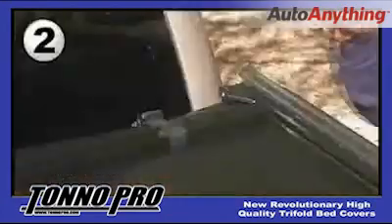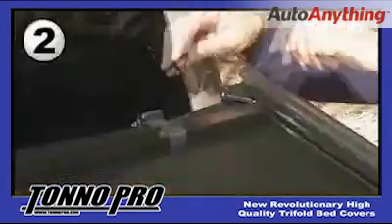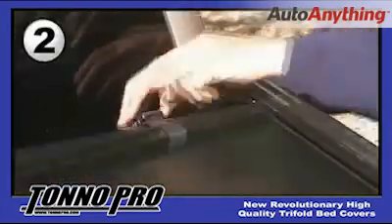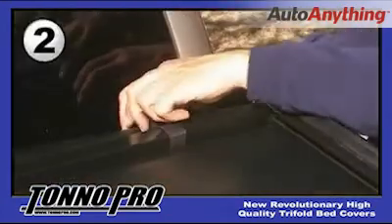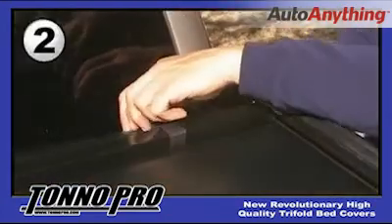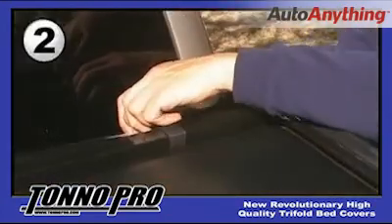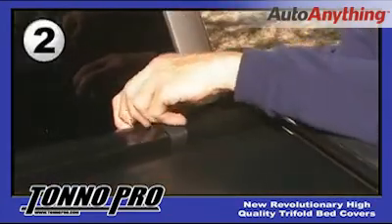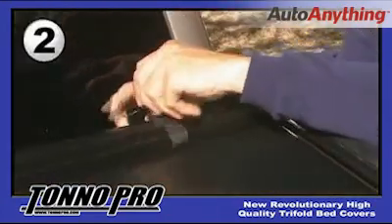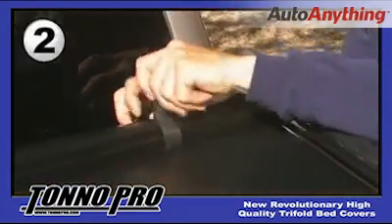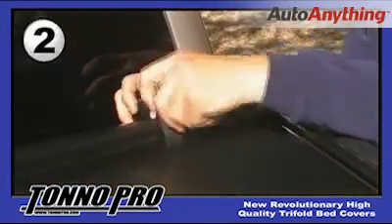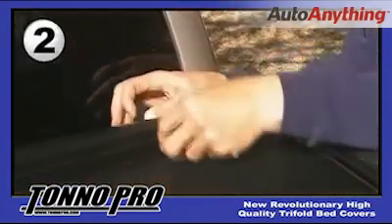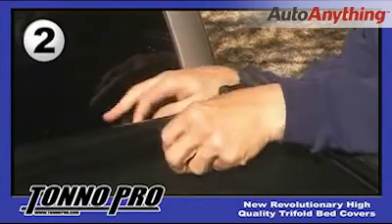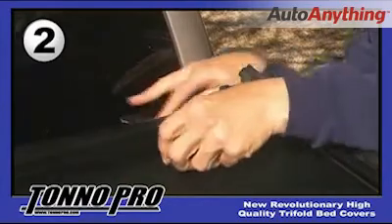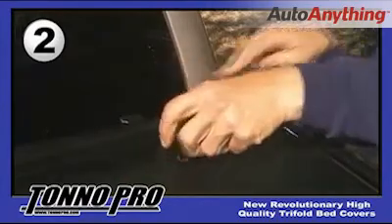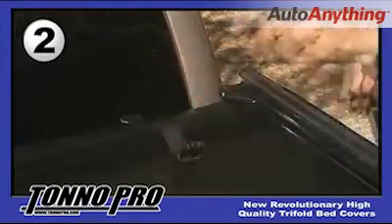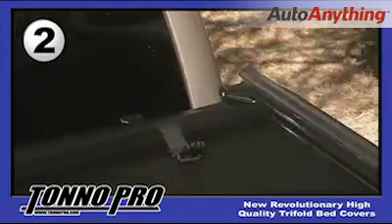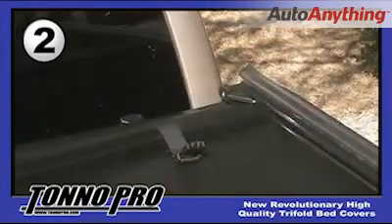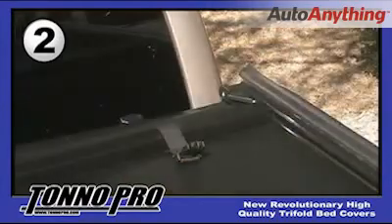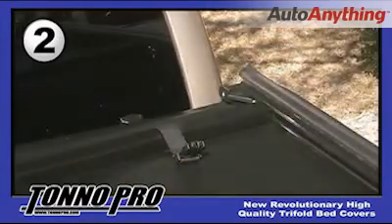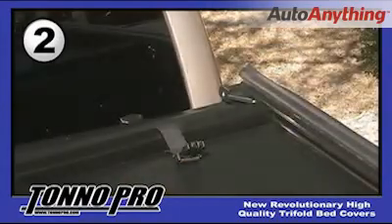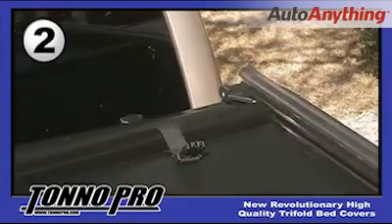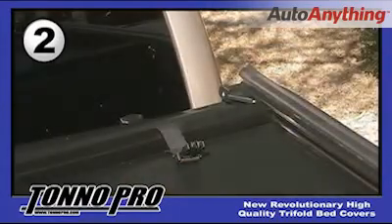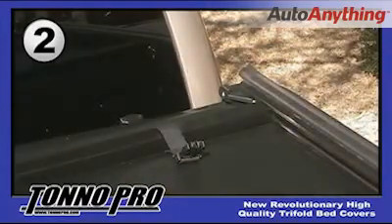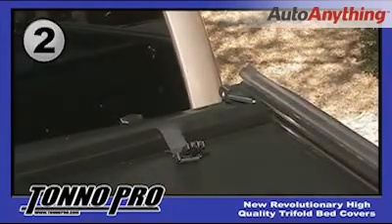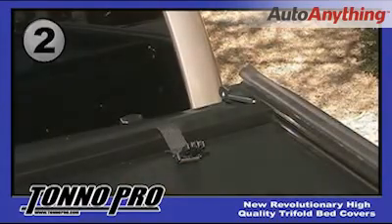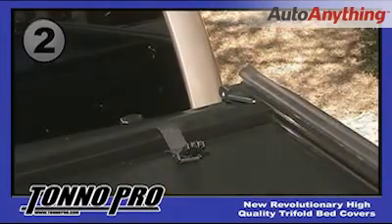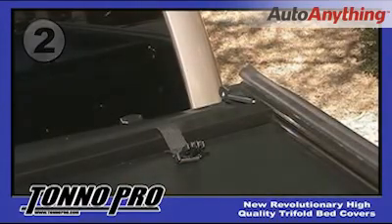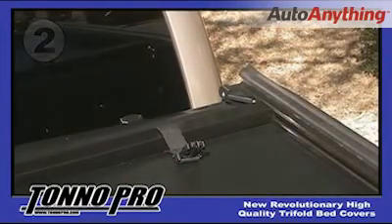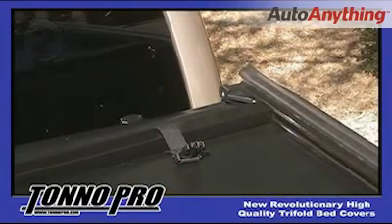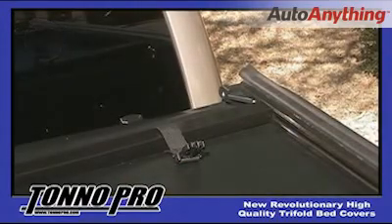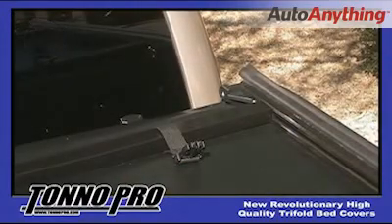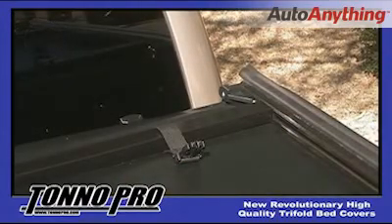The second step is to unclip the snap clips located in the front of the cover, allowing the cover to unfold.